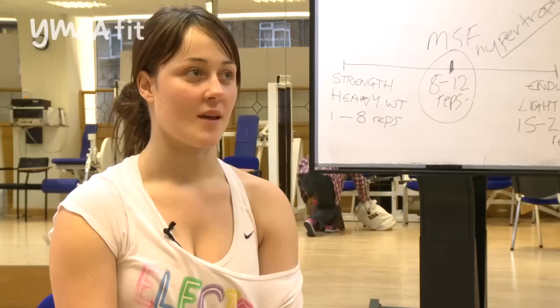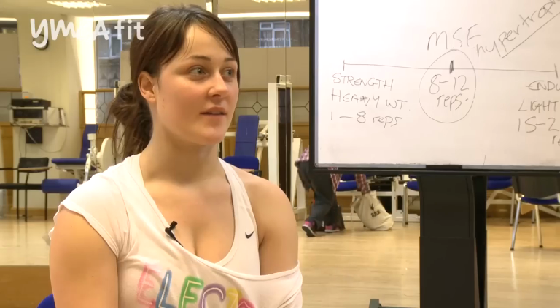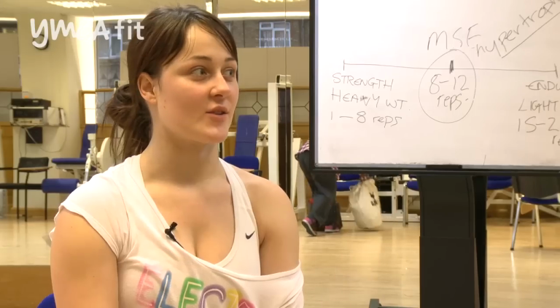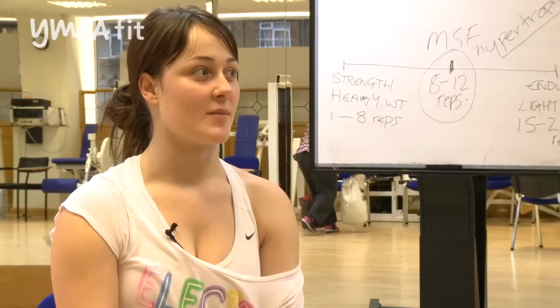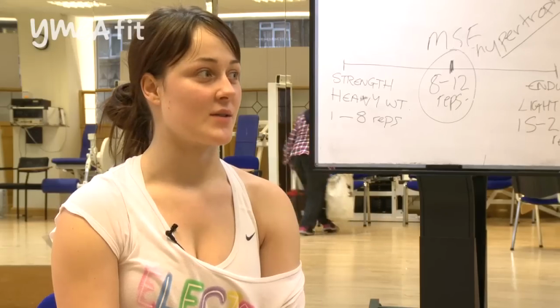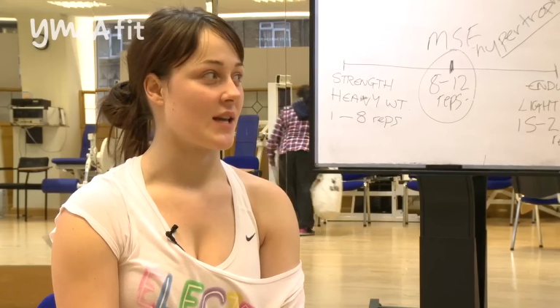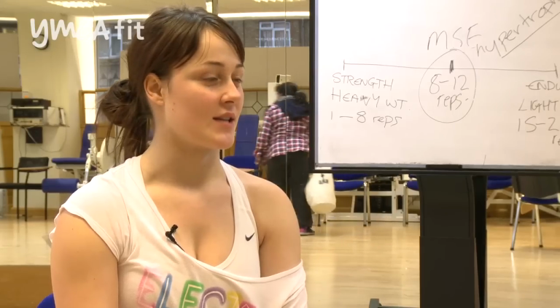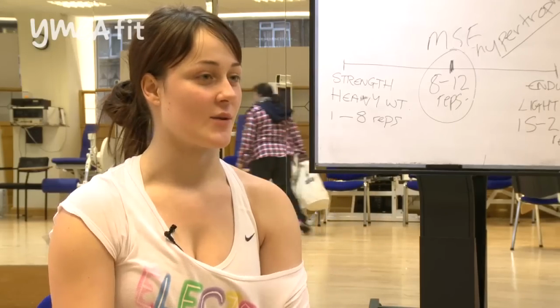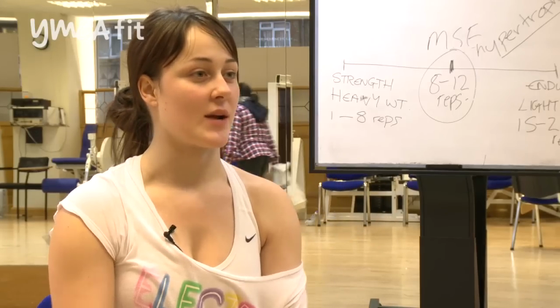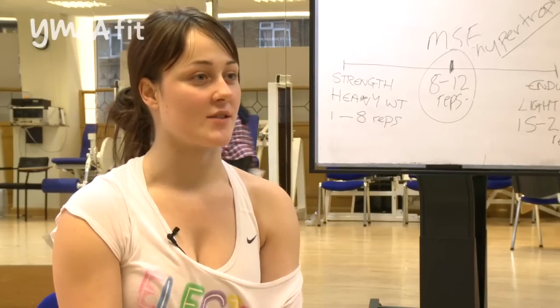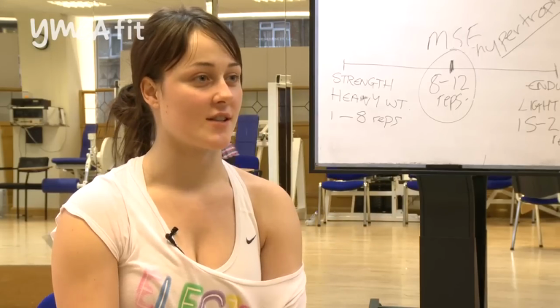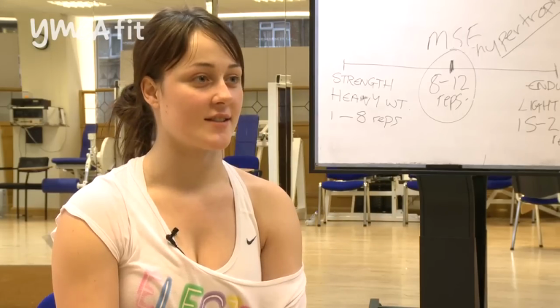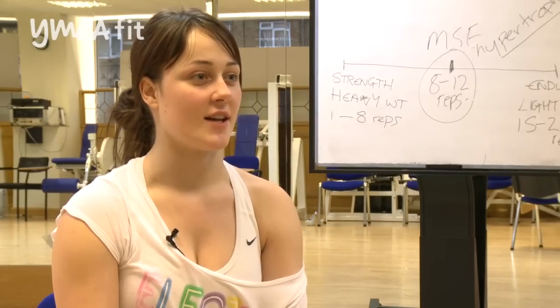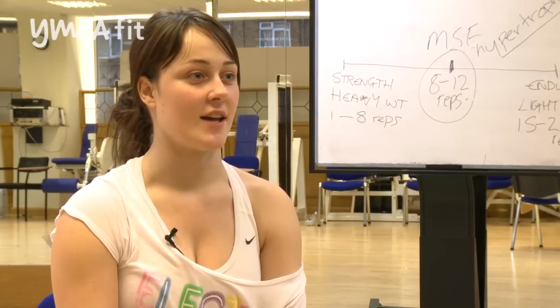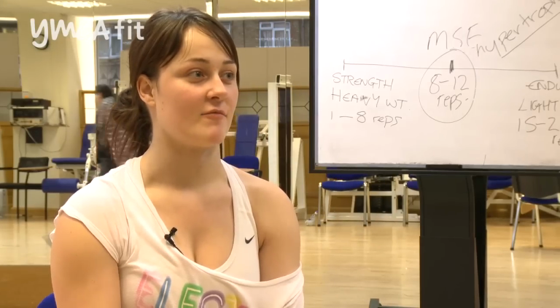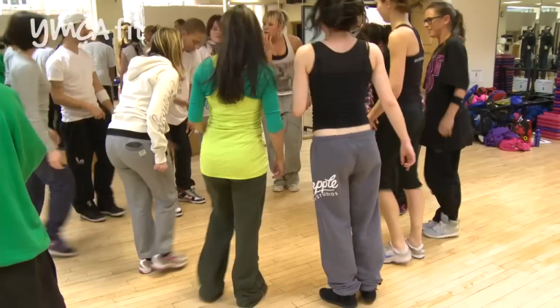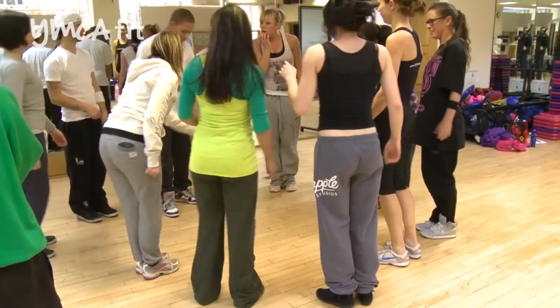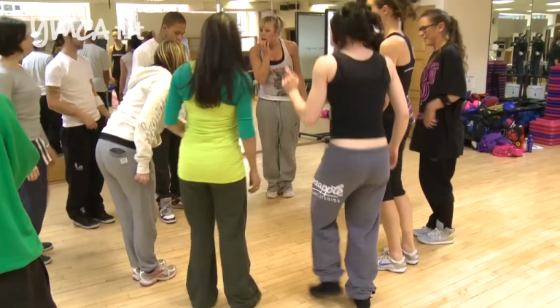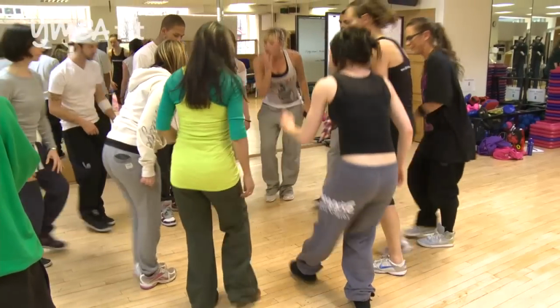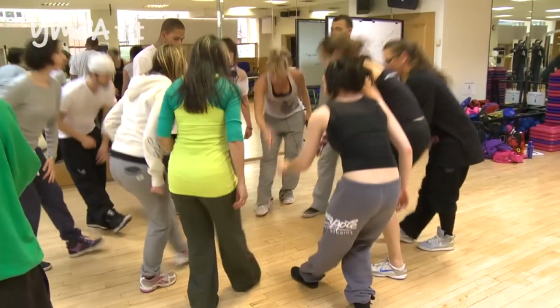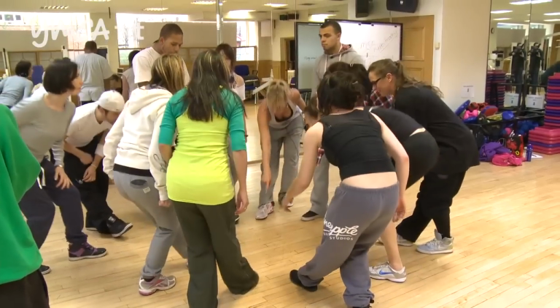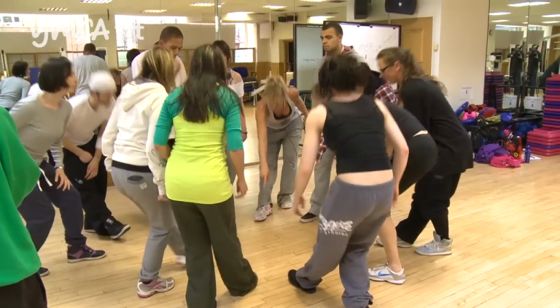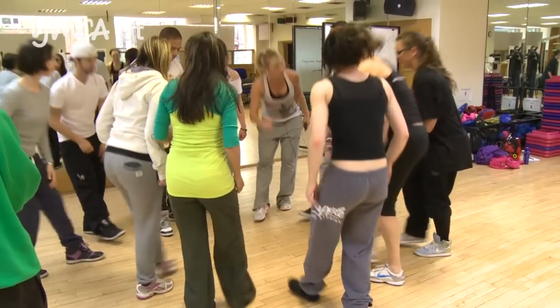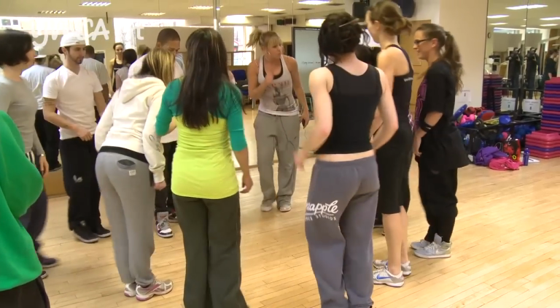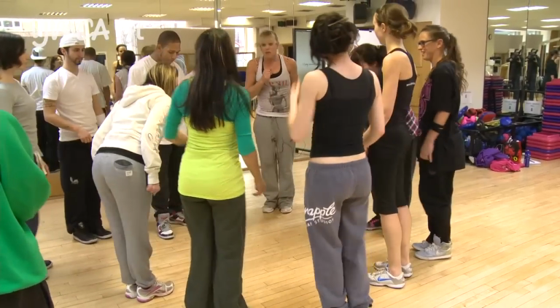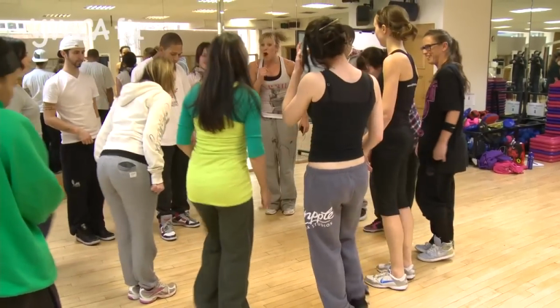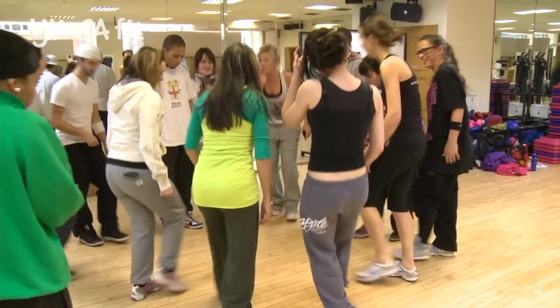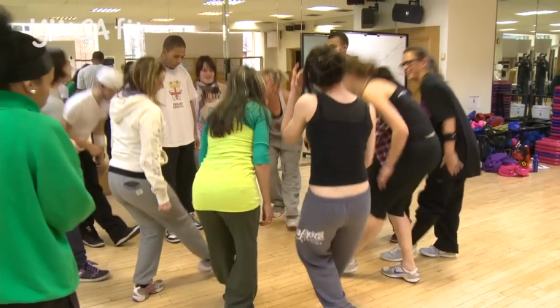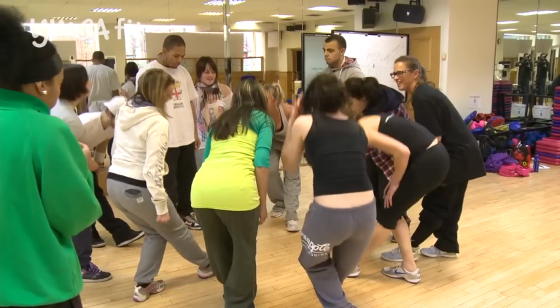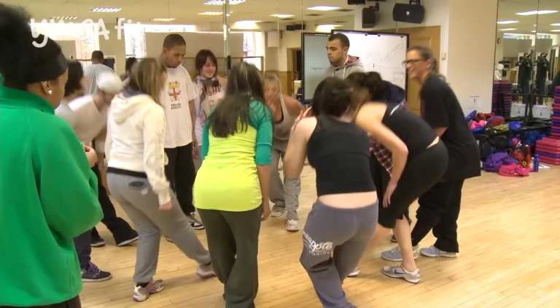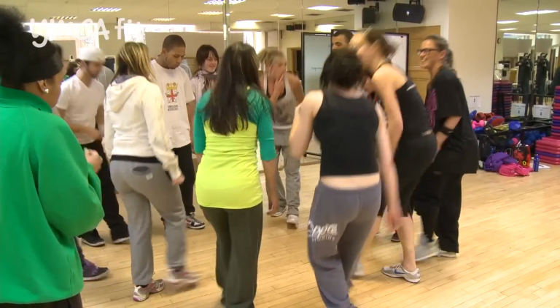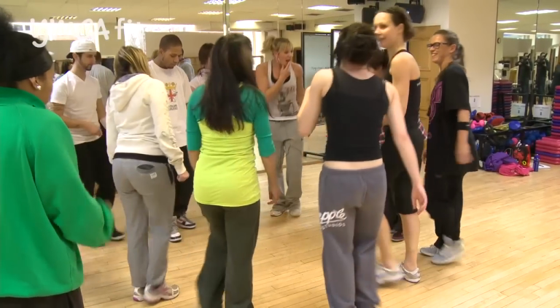What I've enjoyed the most is doing the practical side and role-playing, tending to the different ages, and getting to know everybody.